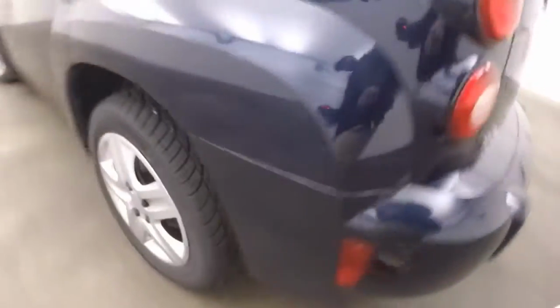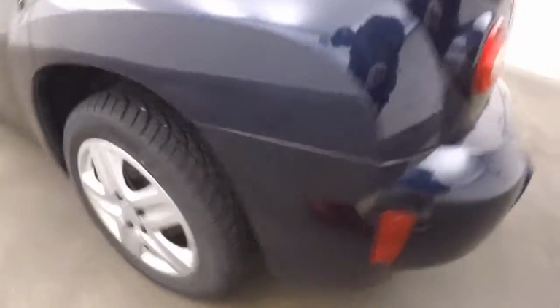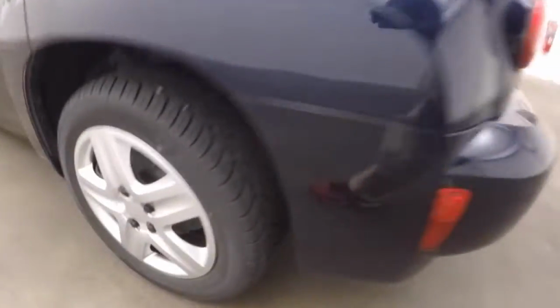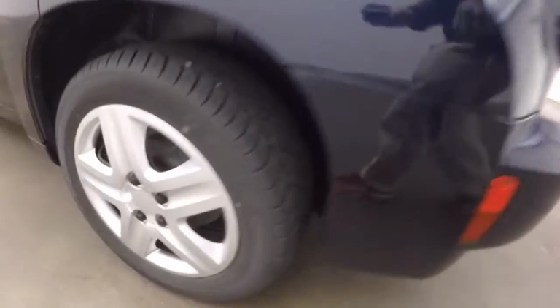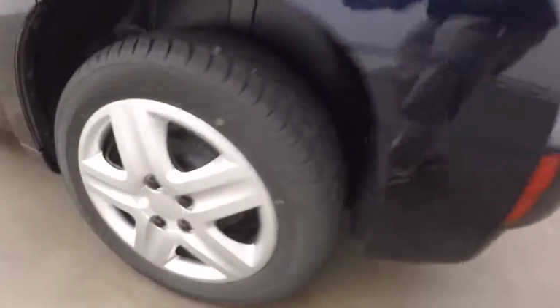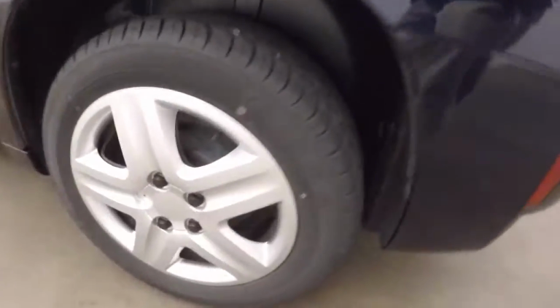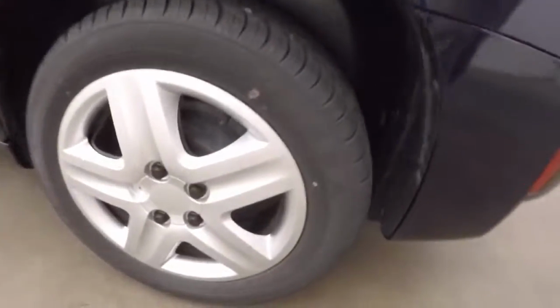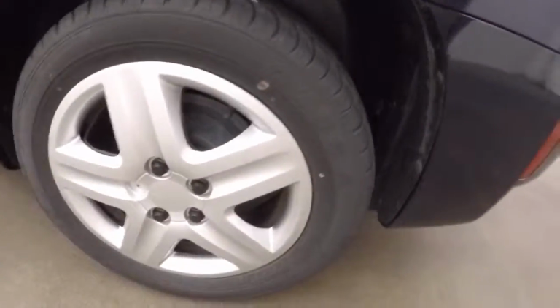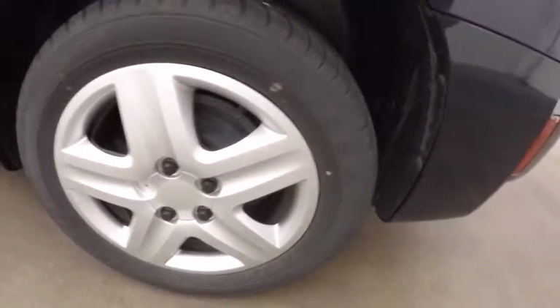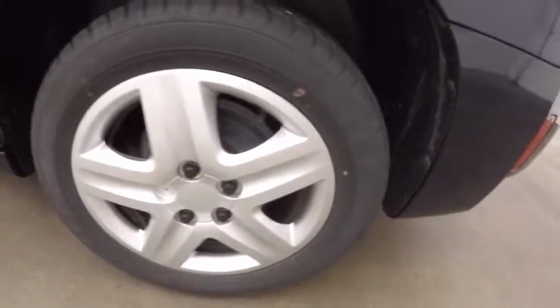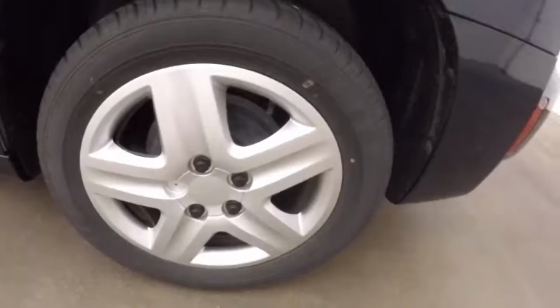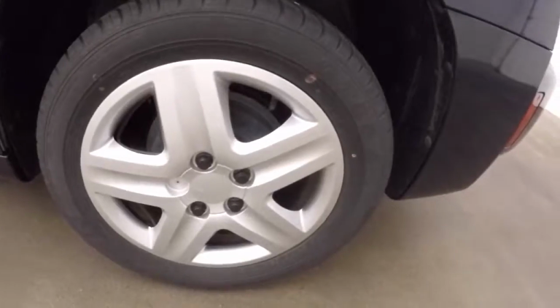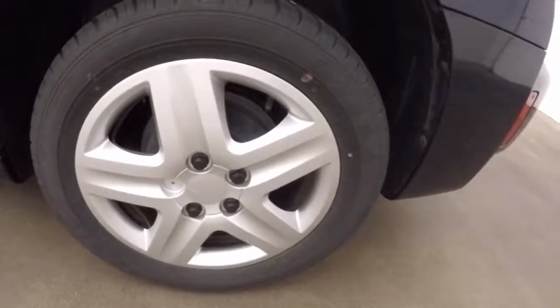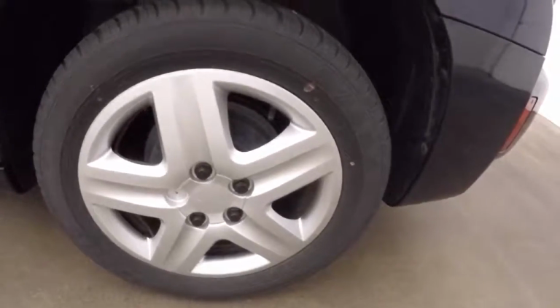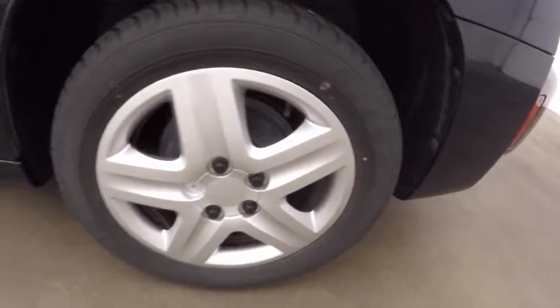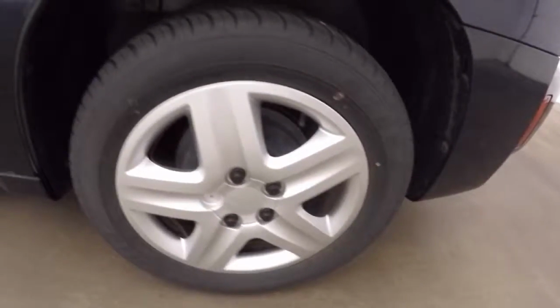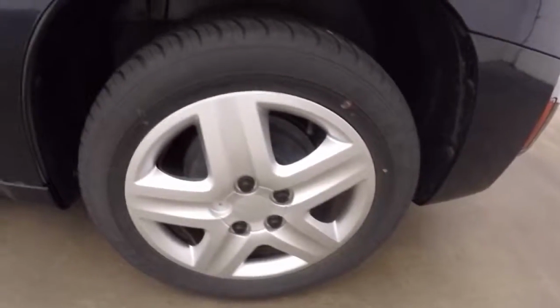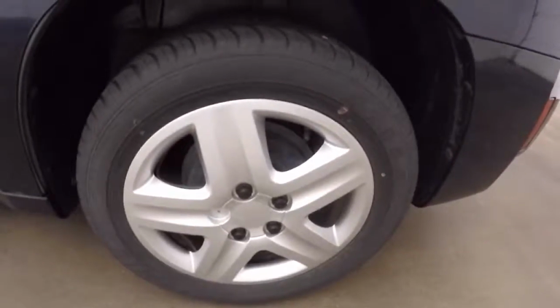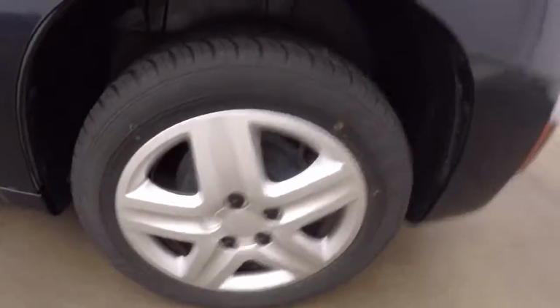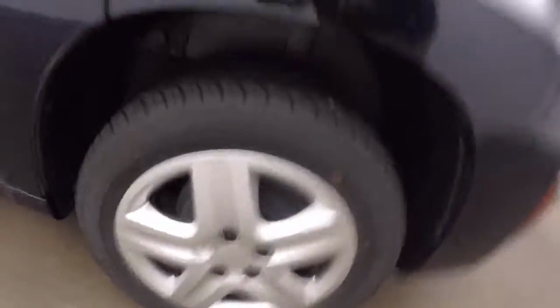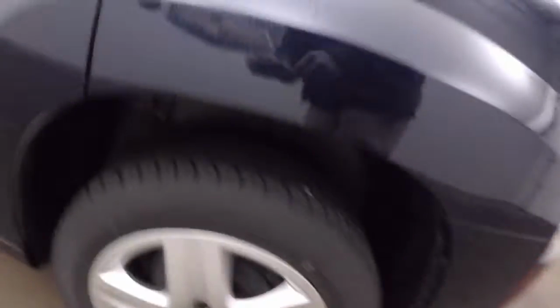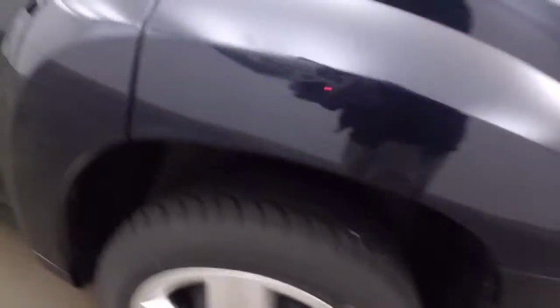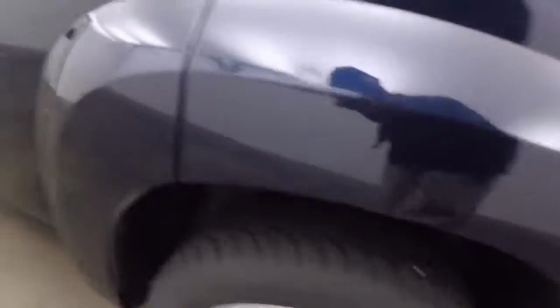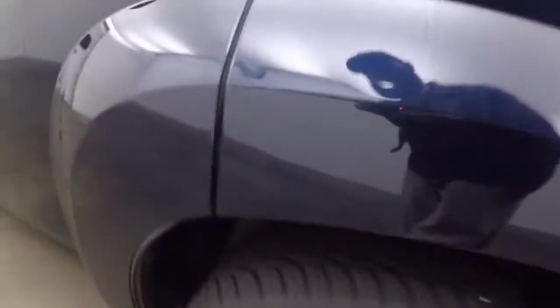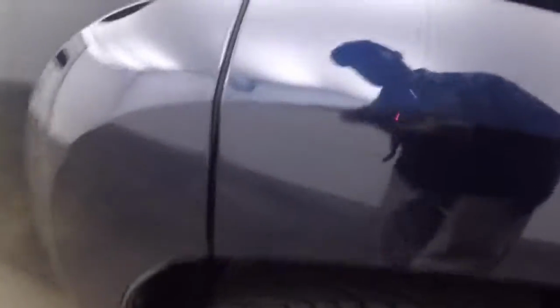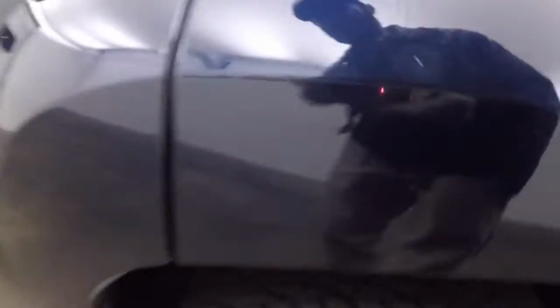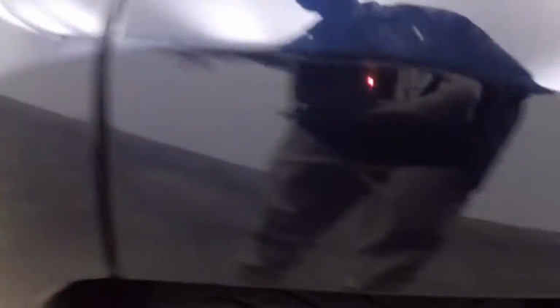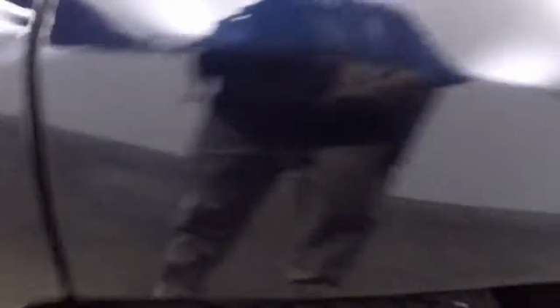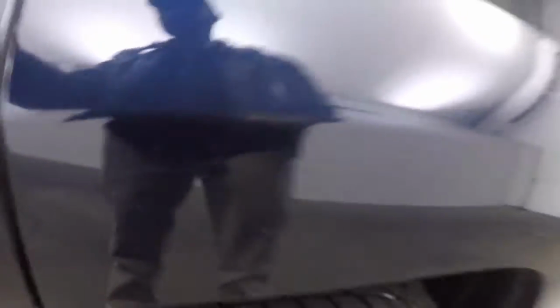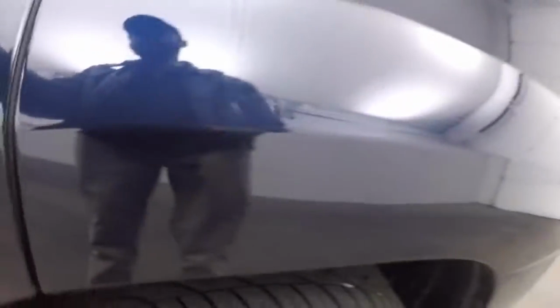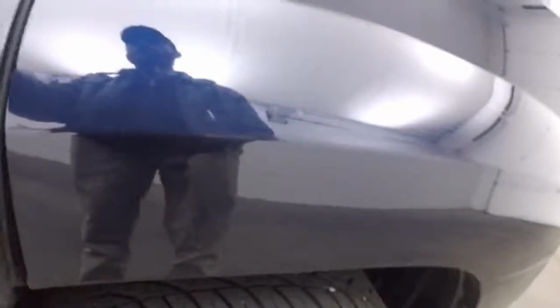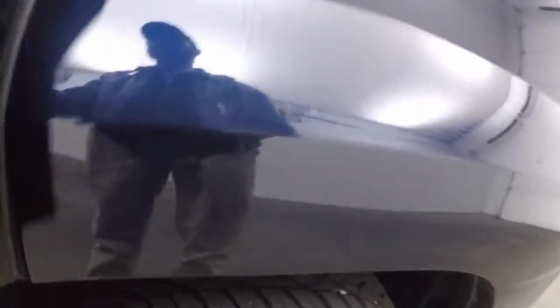Turn around the side here. Wheels are in good shape. Decent tires.